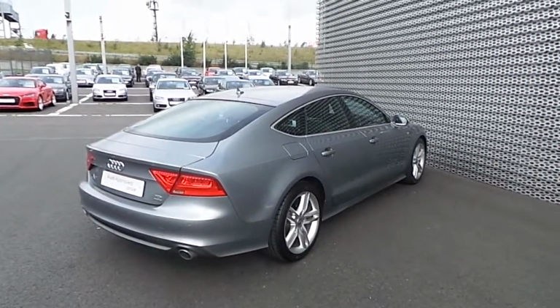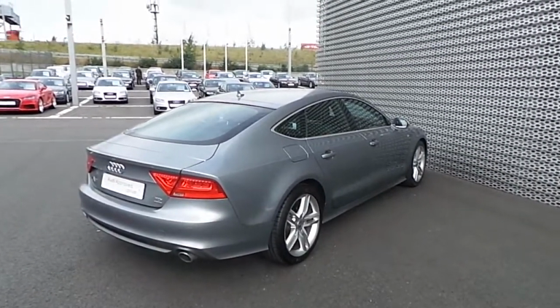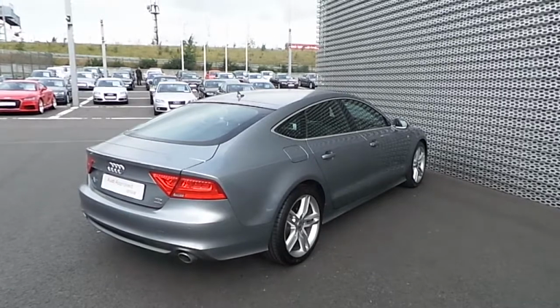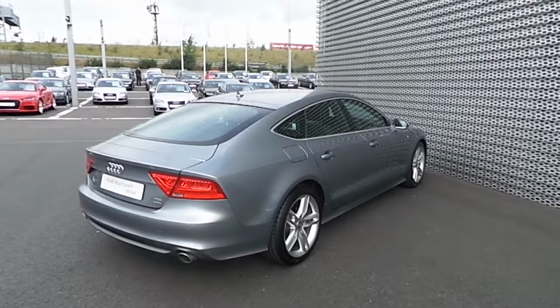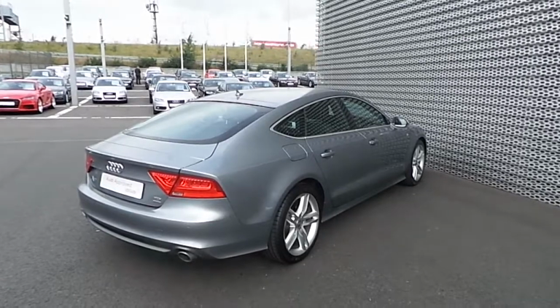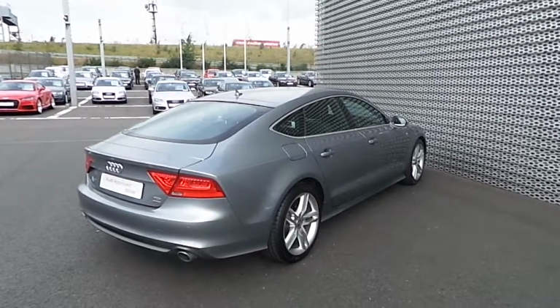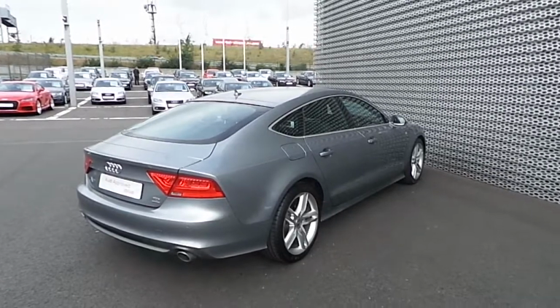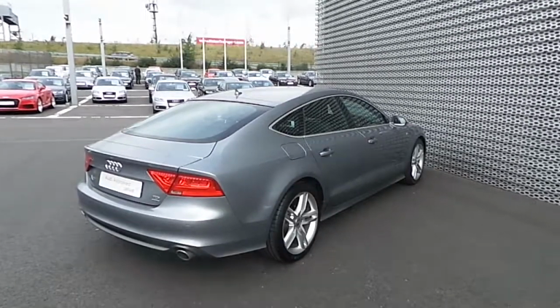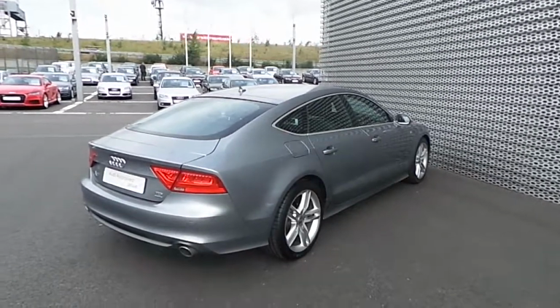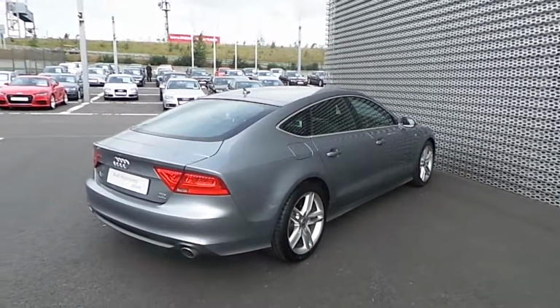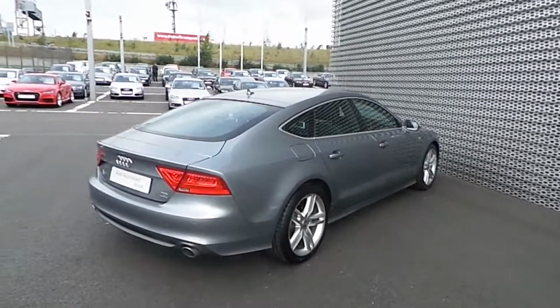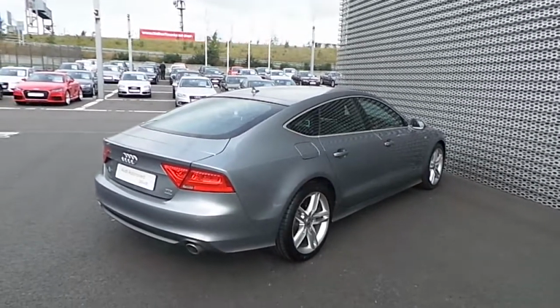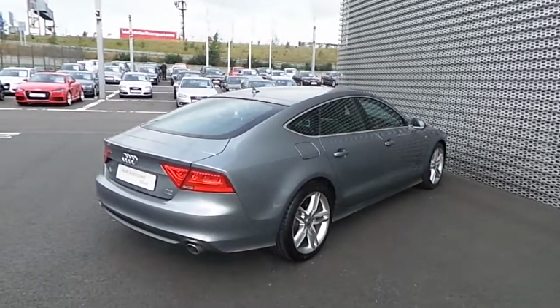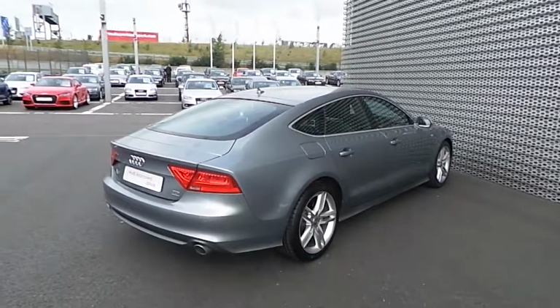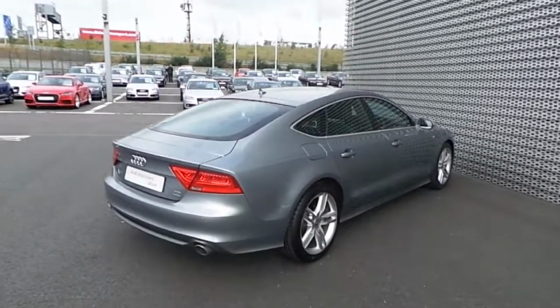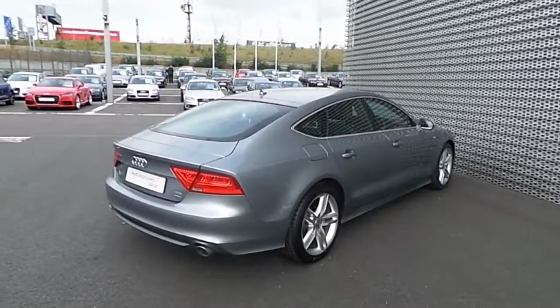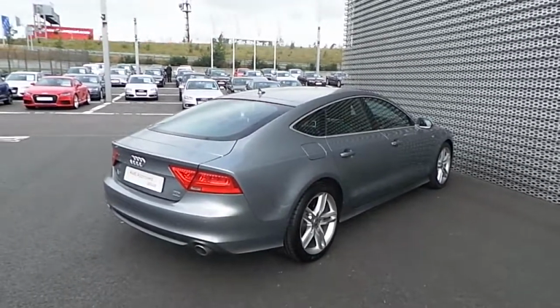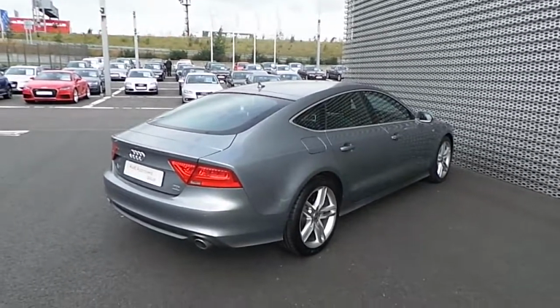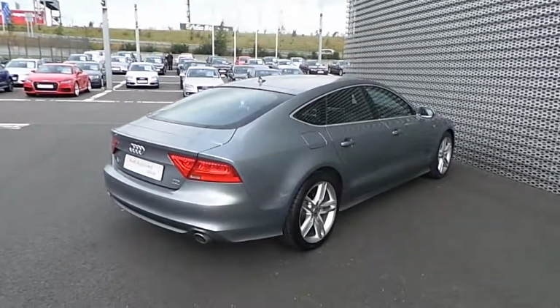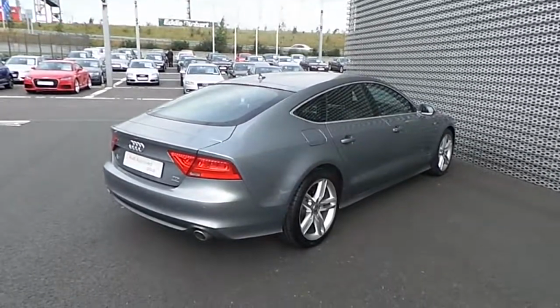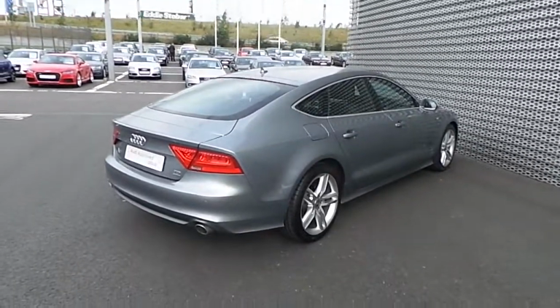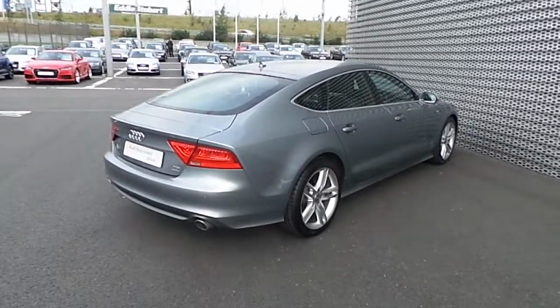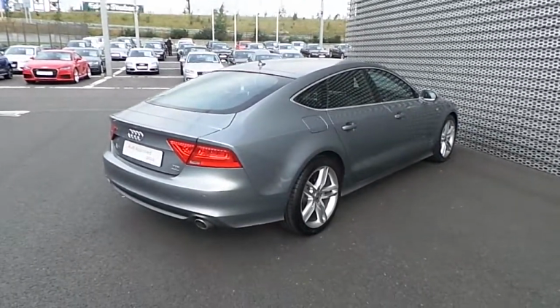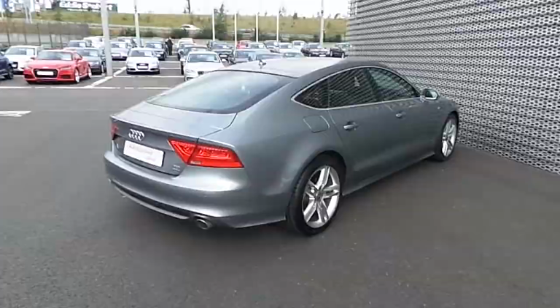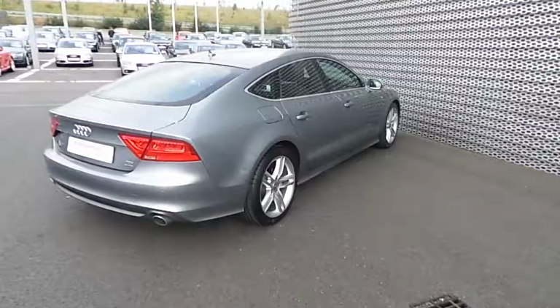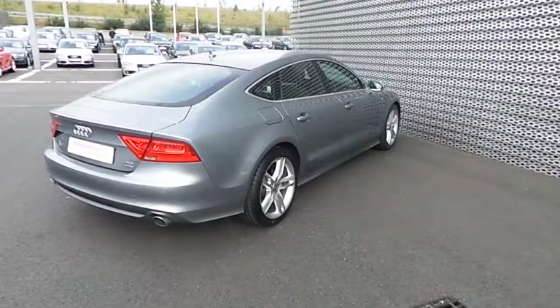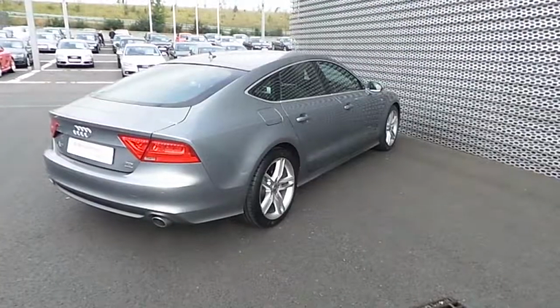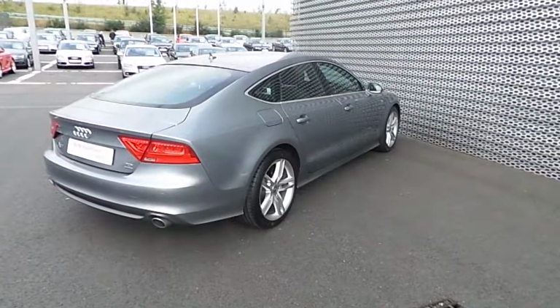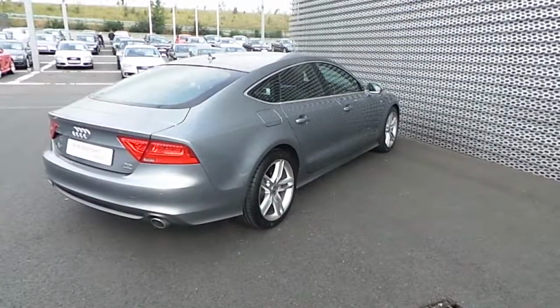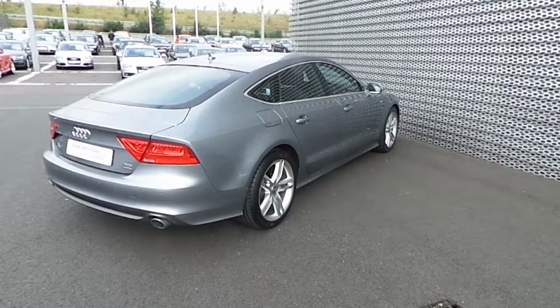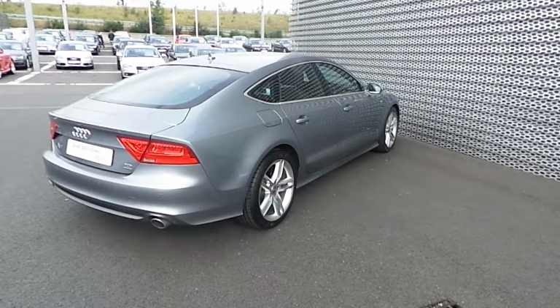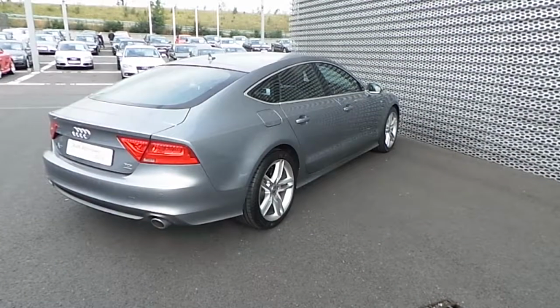This Audi A7 is available today at Audi North Dublin. Please don't hesitate to contact our sales team or to stop by and check it out. Thank you very much for watching this video.